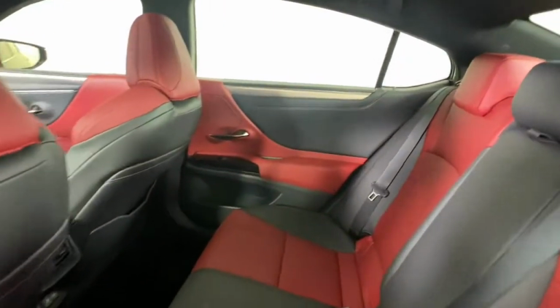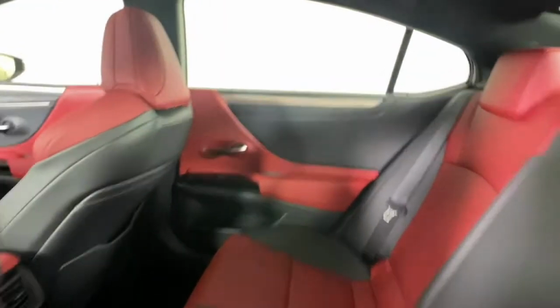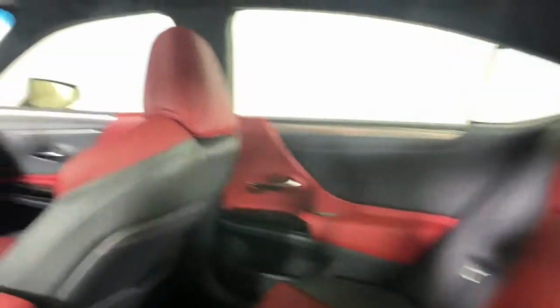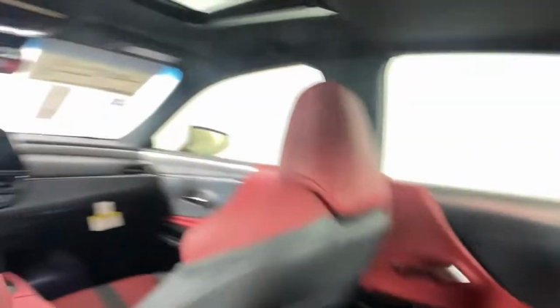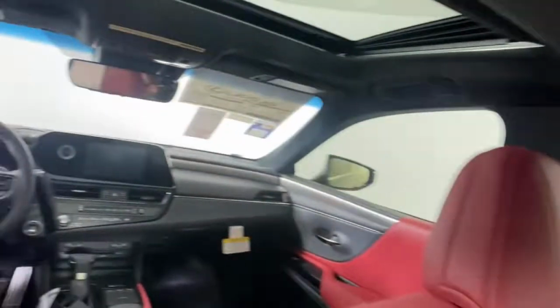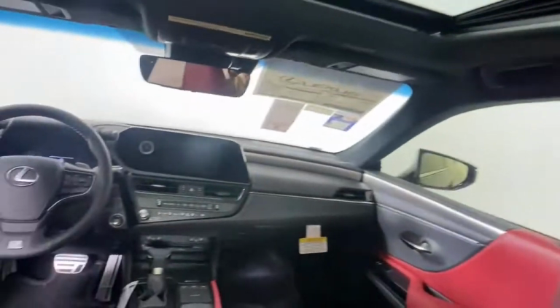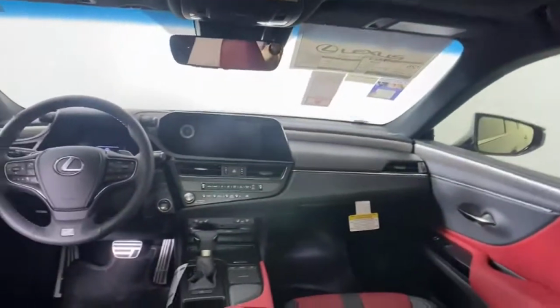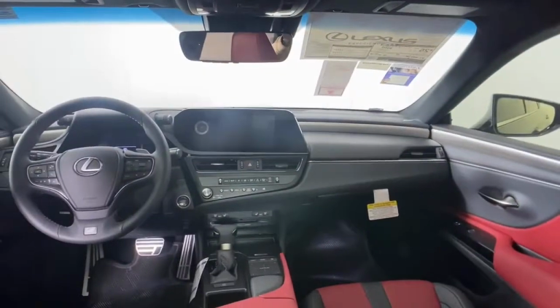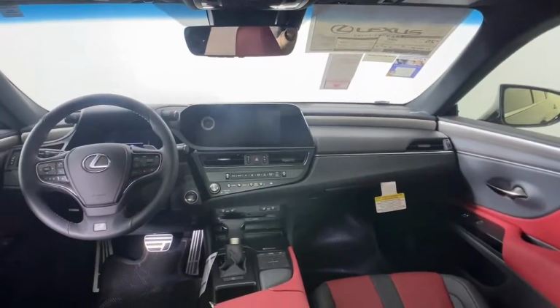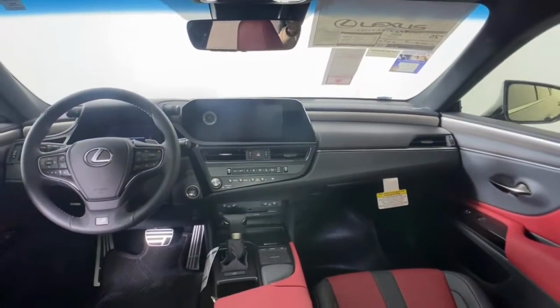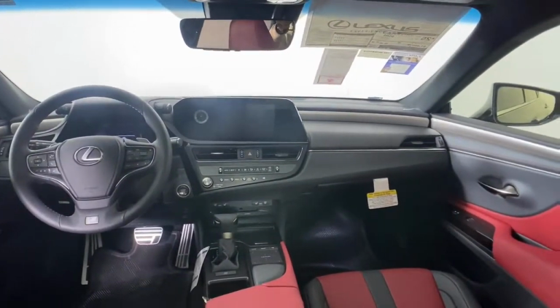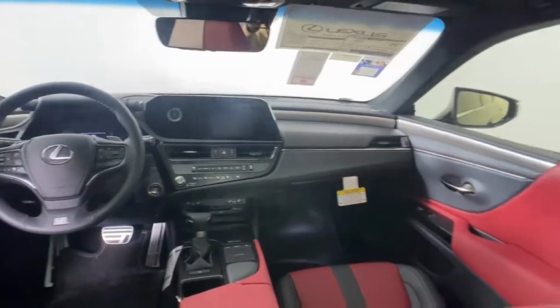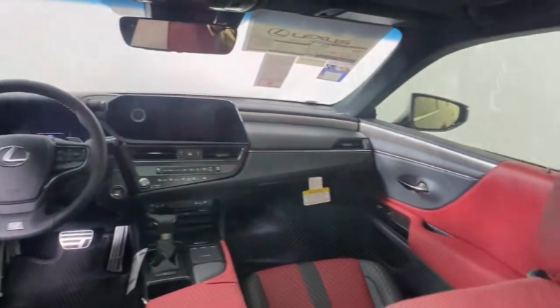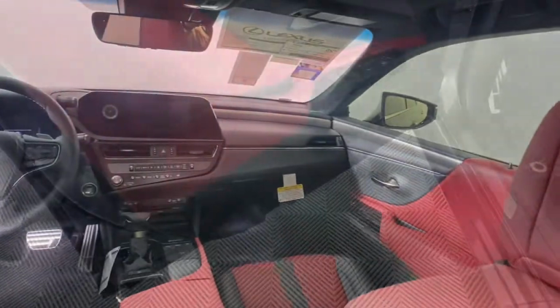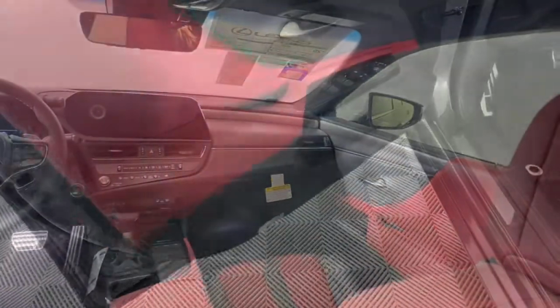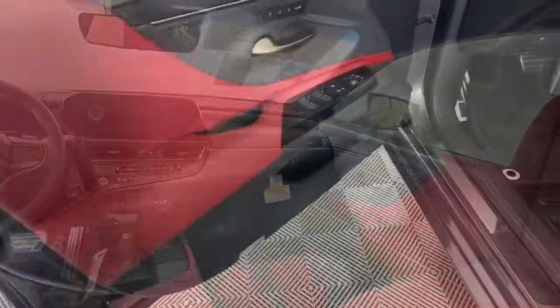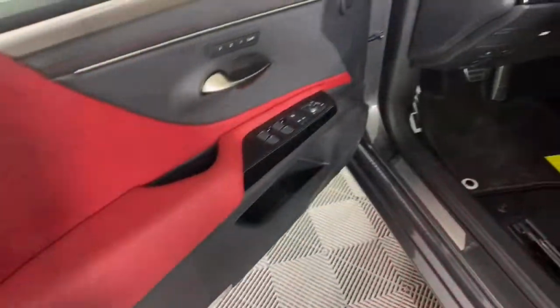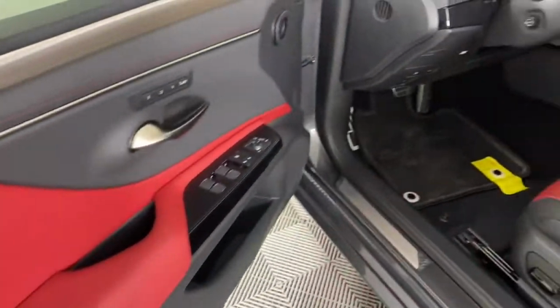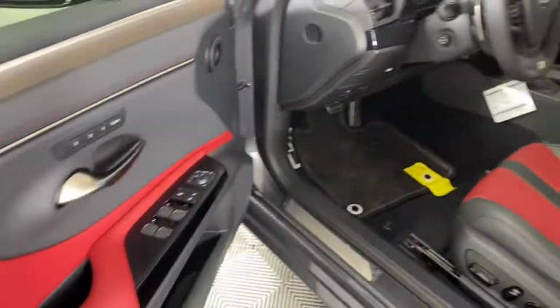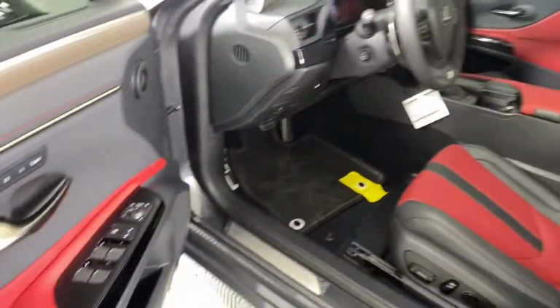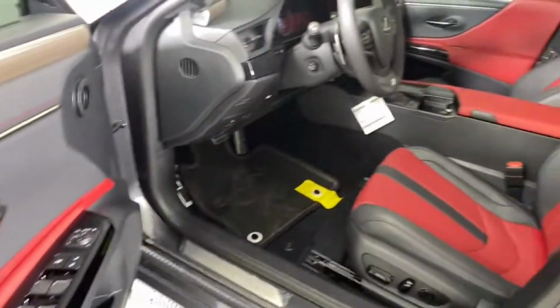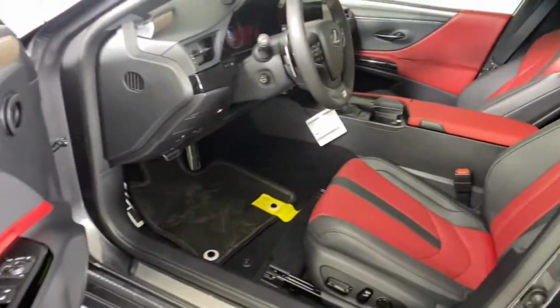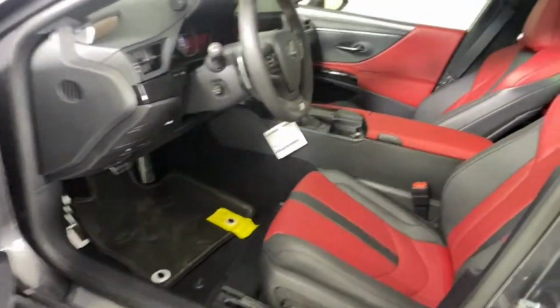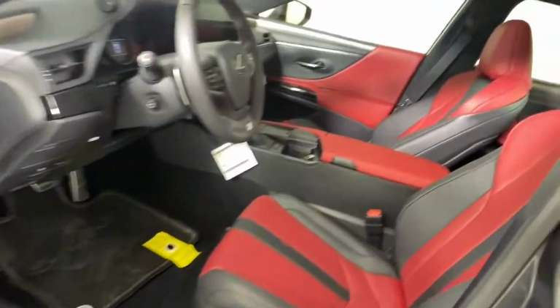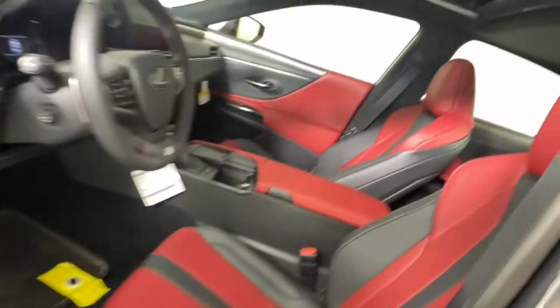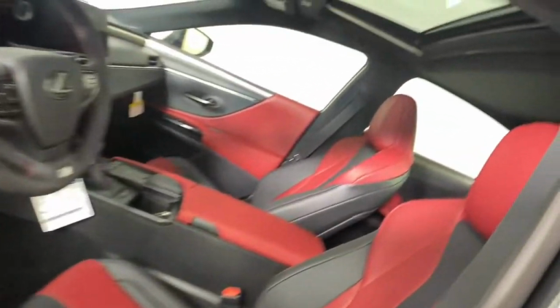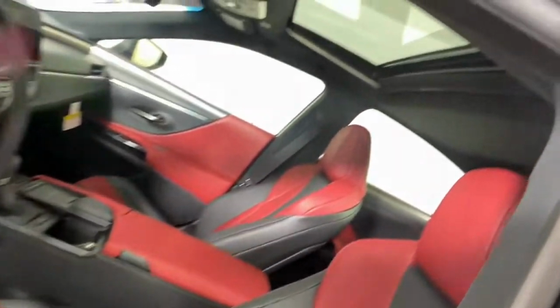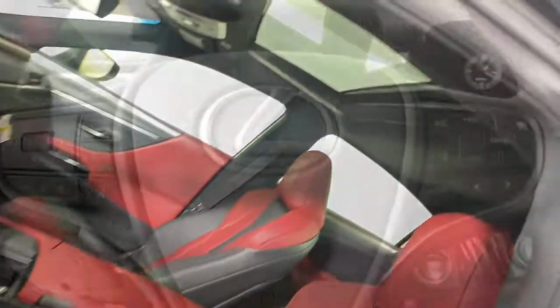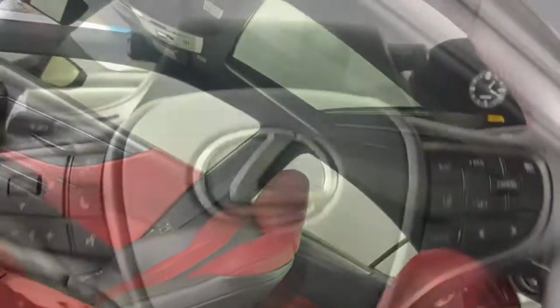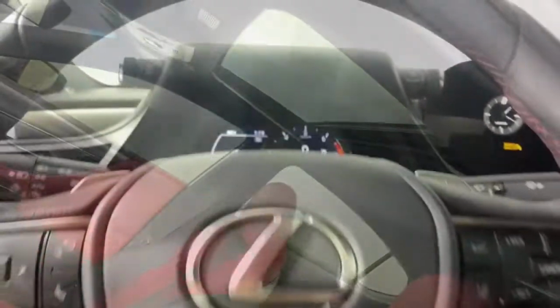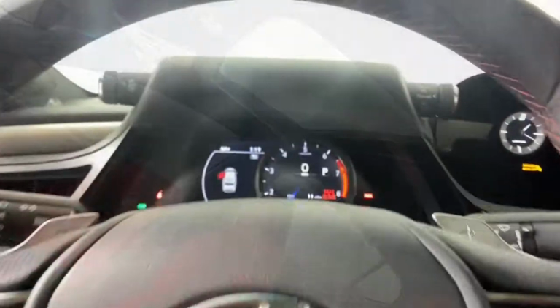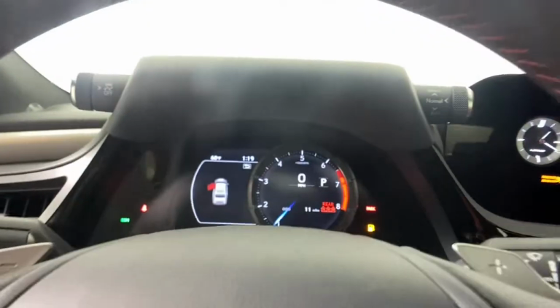Get the luxury you deserve in this meticulous ES. Our team will give you an outstanding test drive experience. Stop in today.